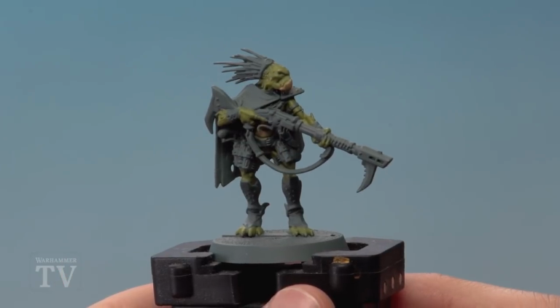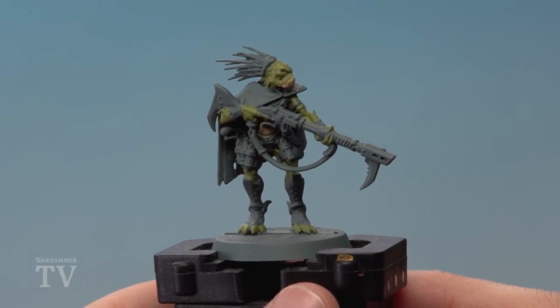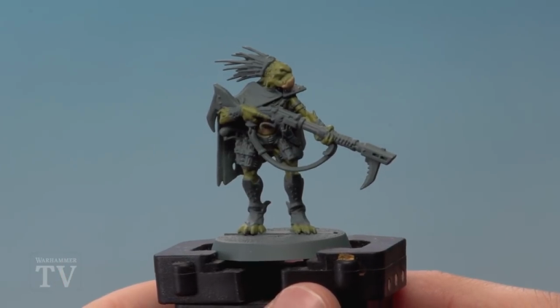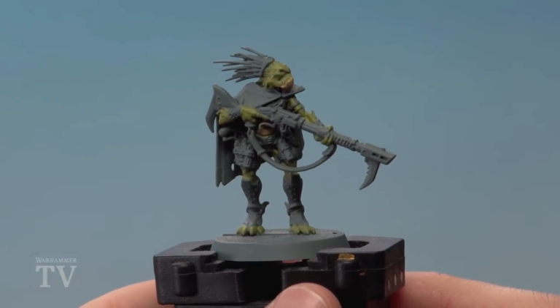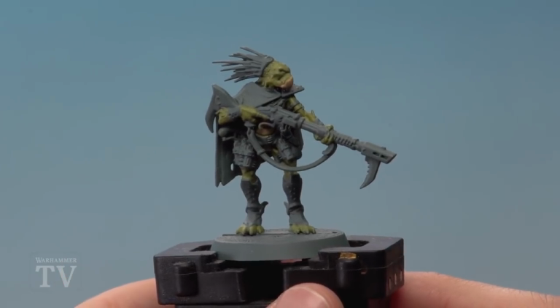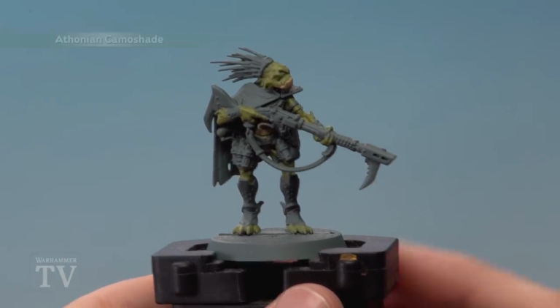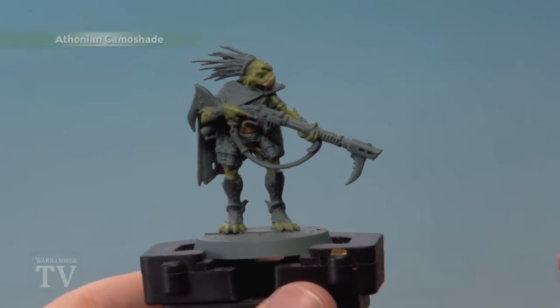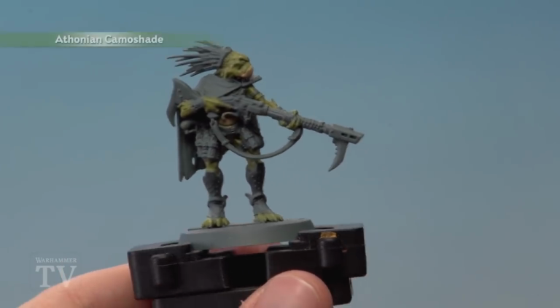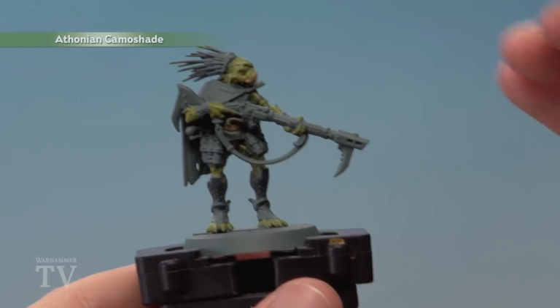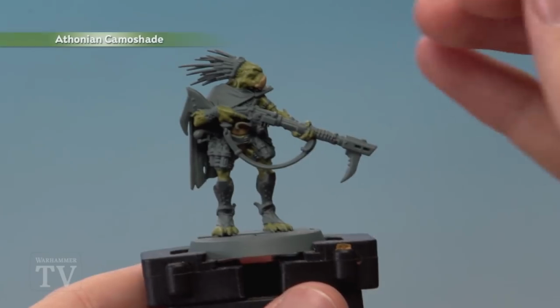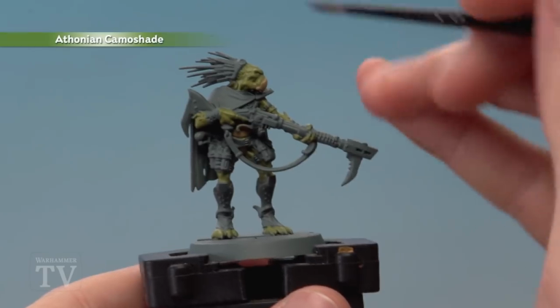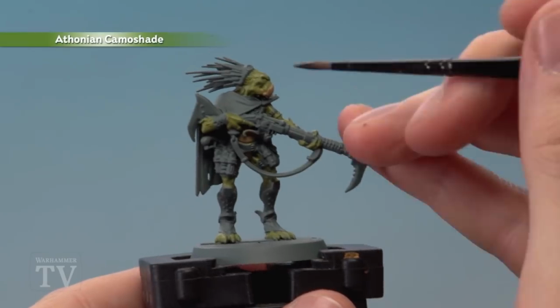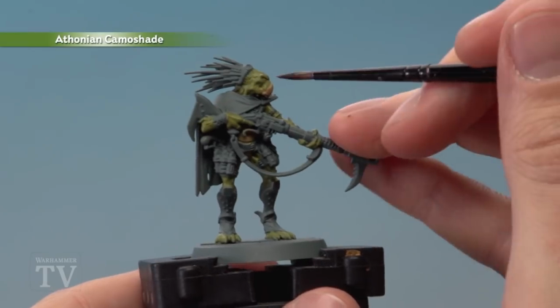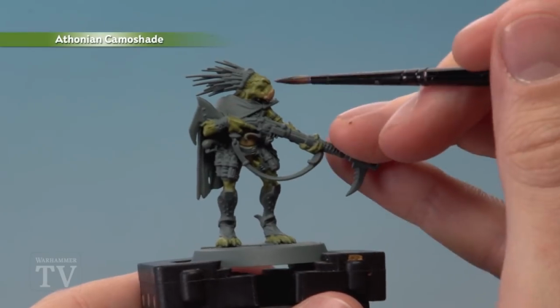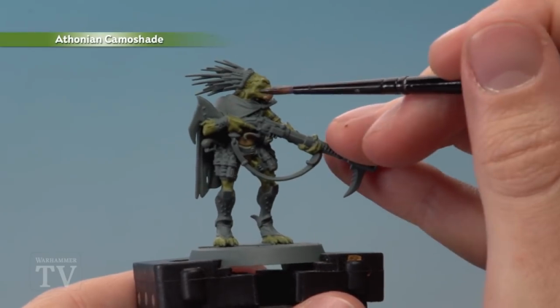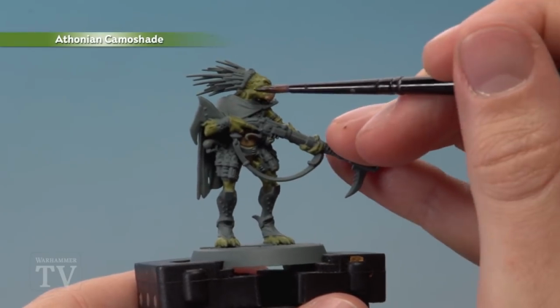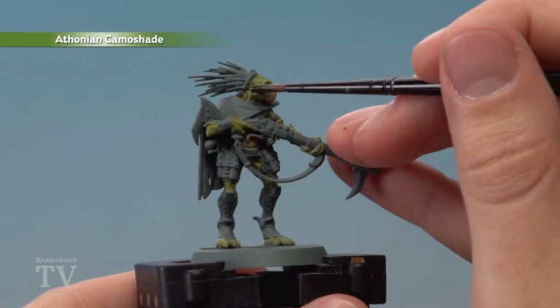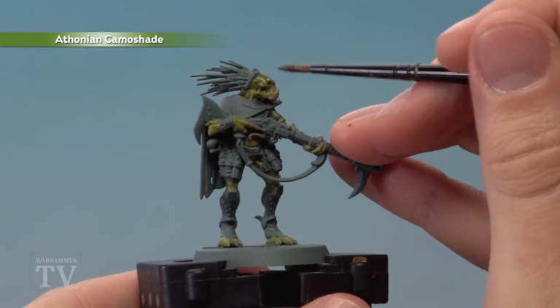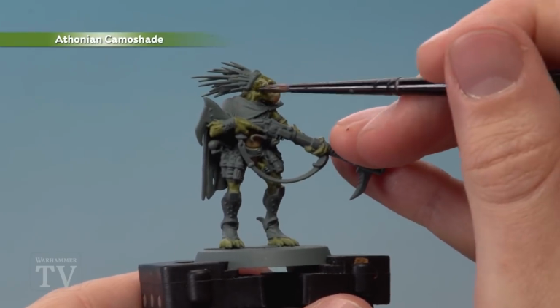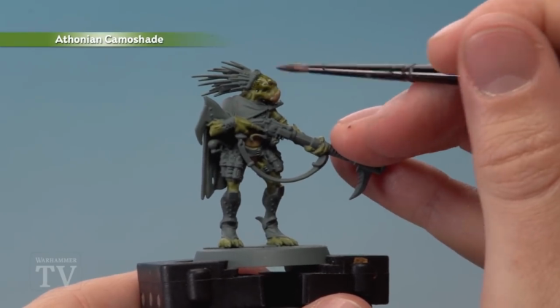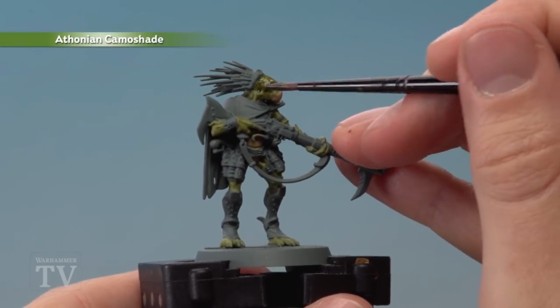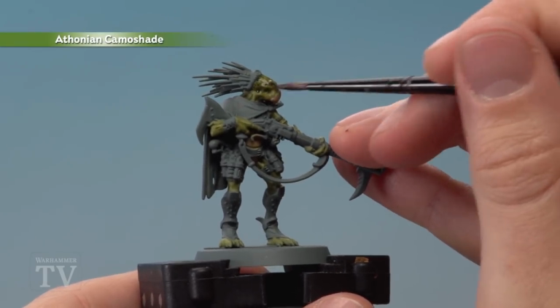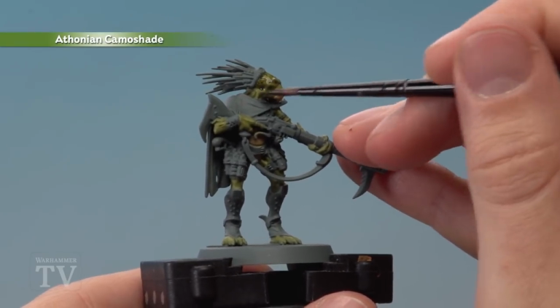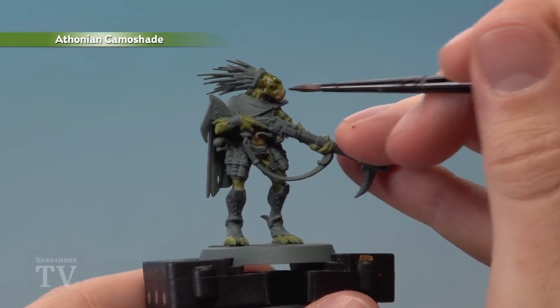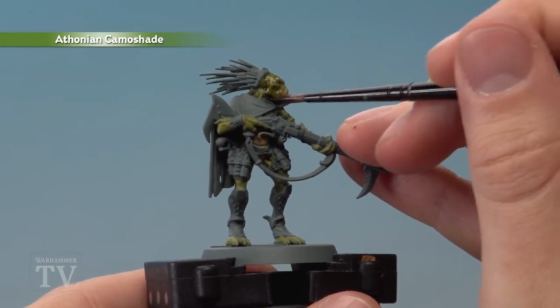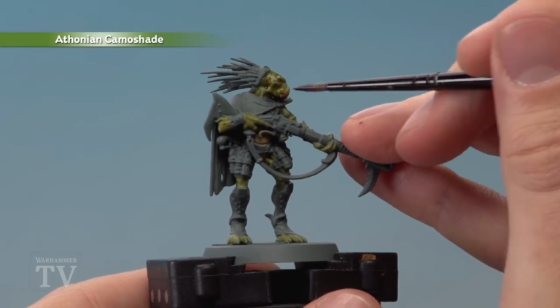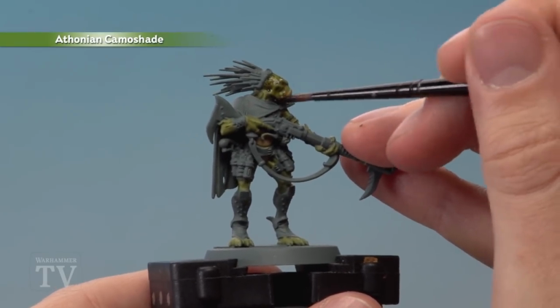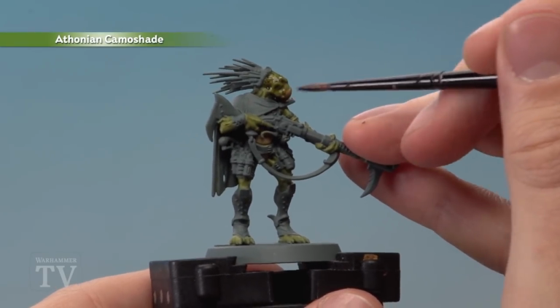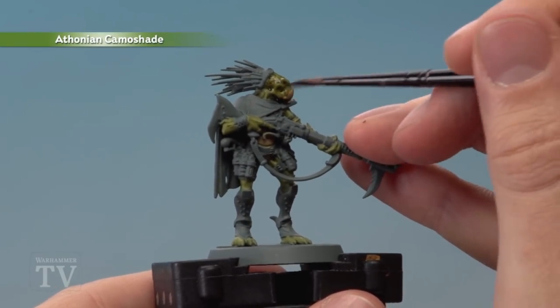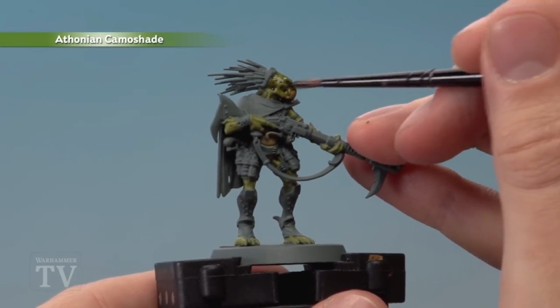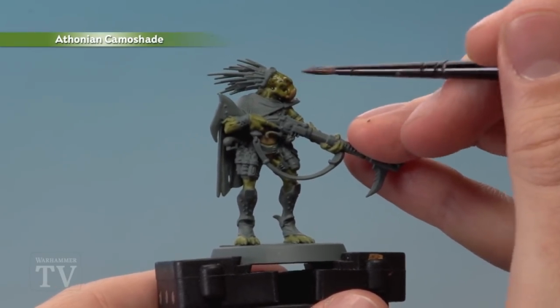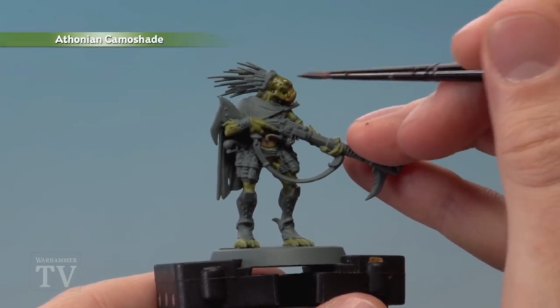With both those colours now applied, we're ready to shade all over the flesh using Athonian Camoshade, so make sure you get it over both colours.